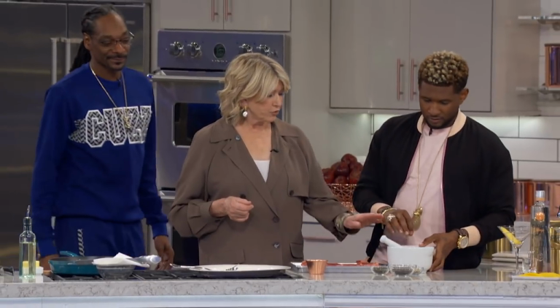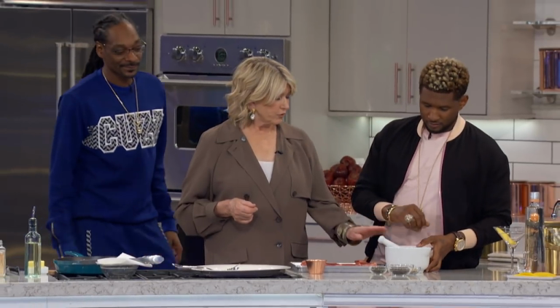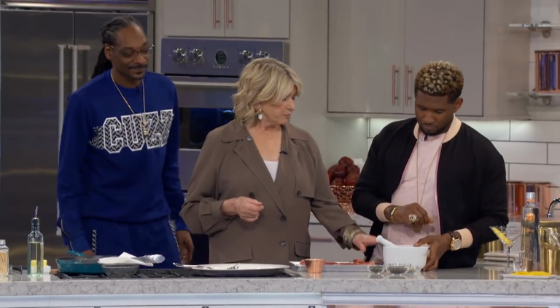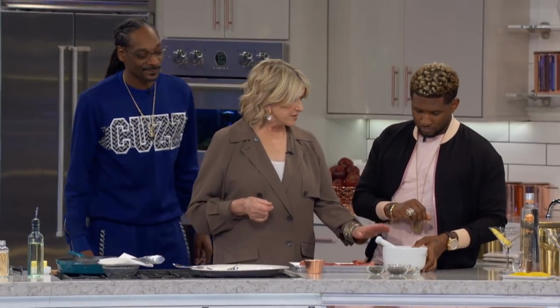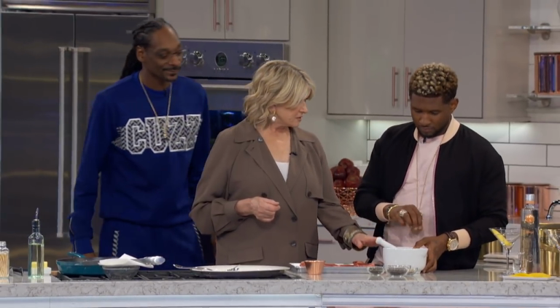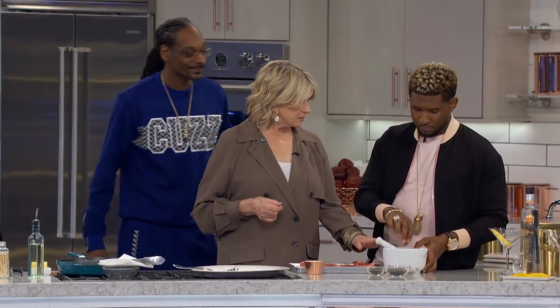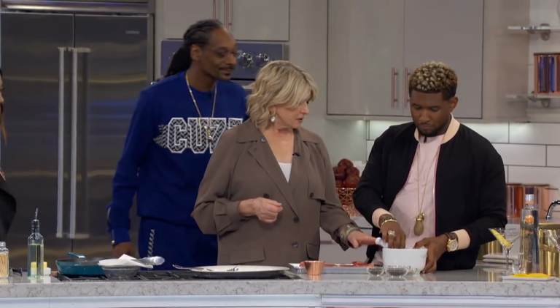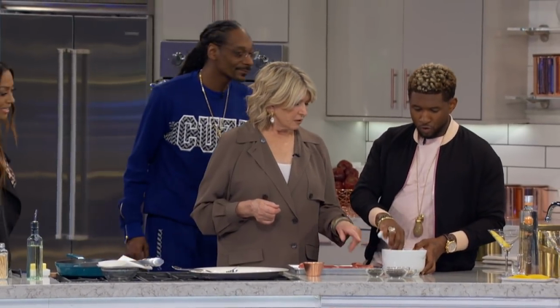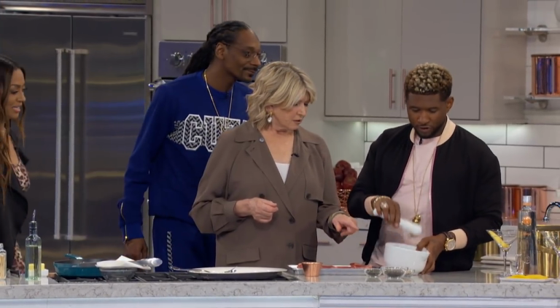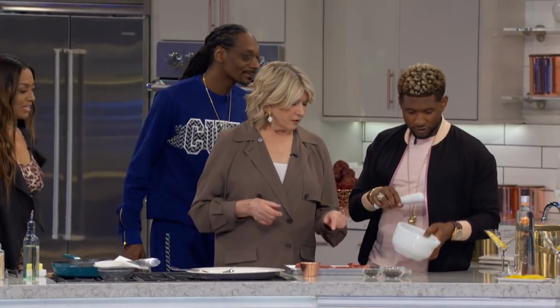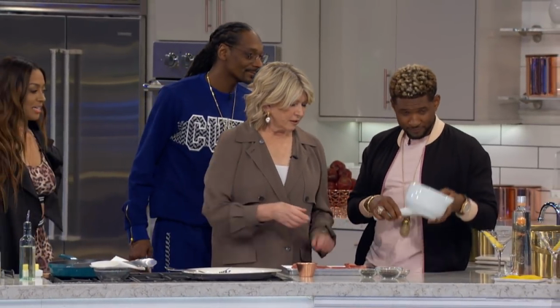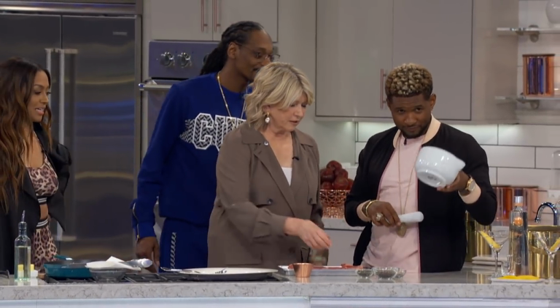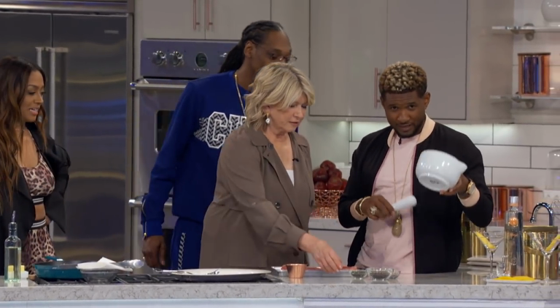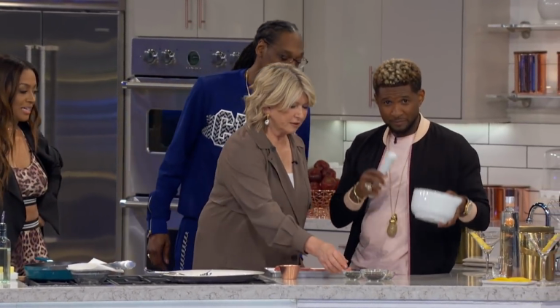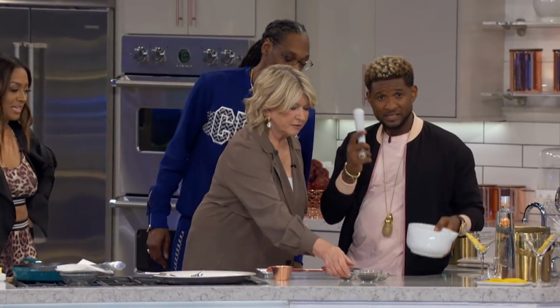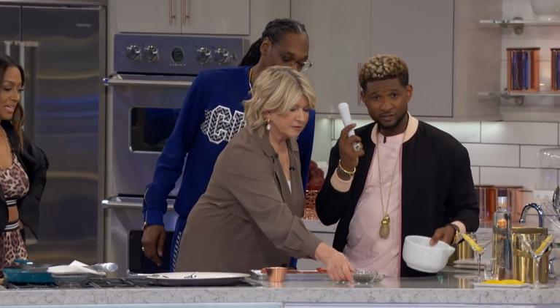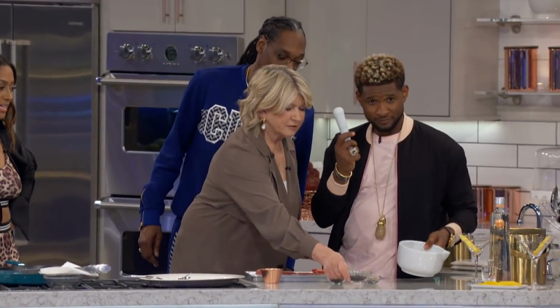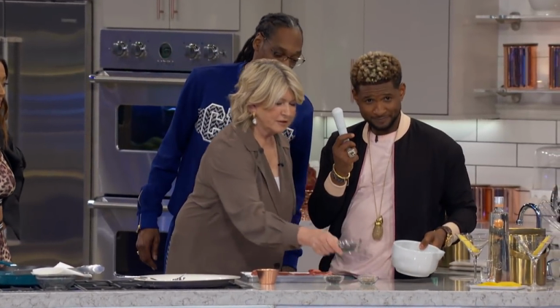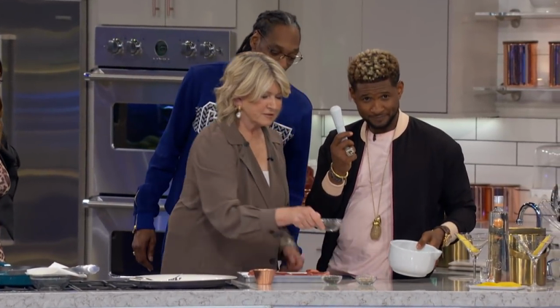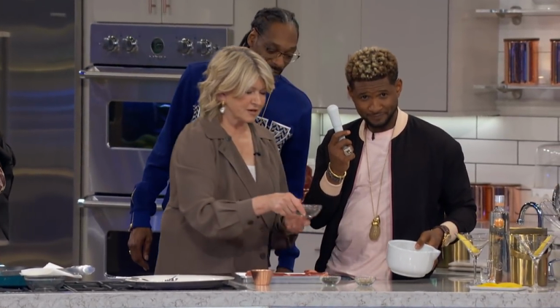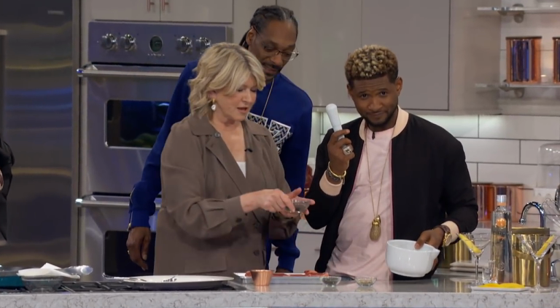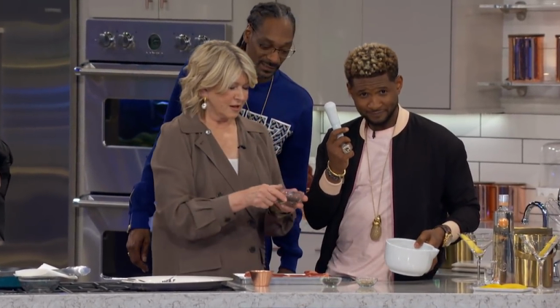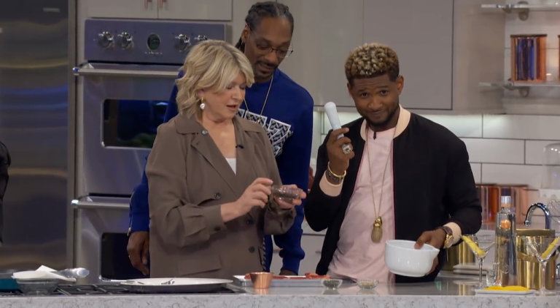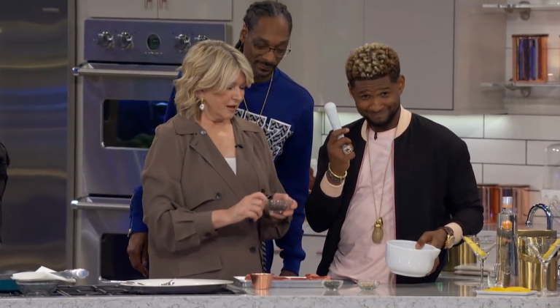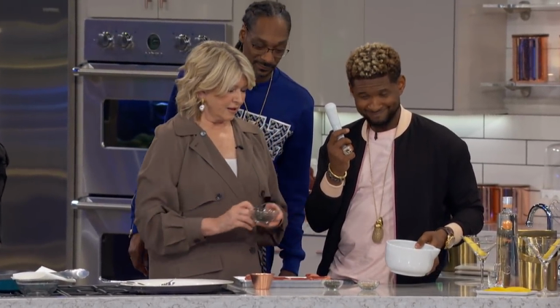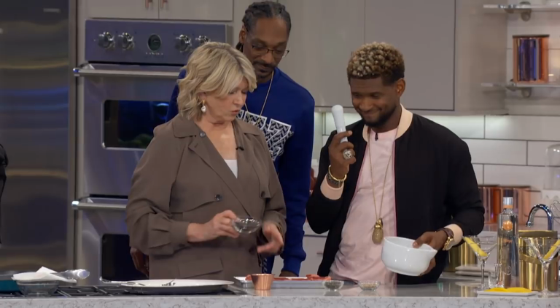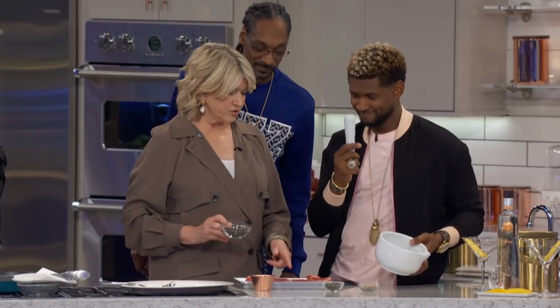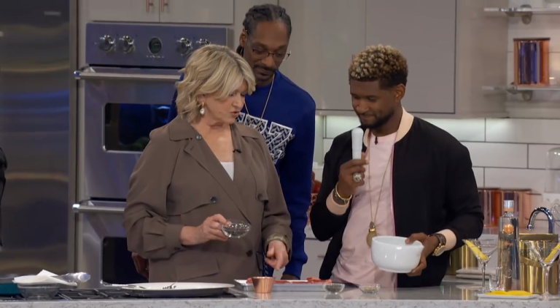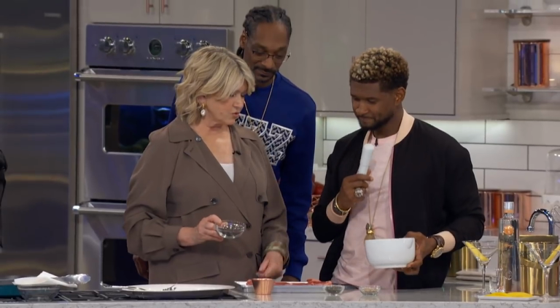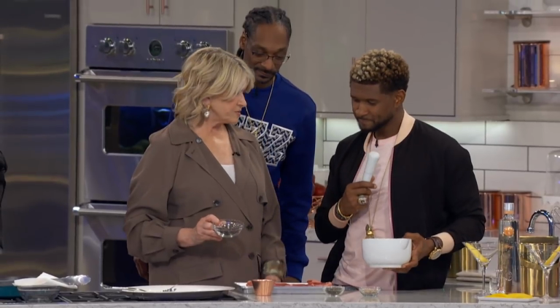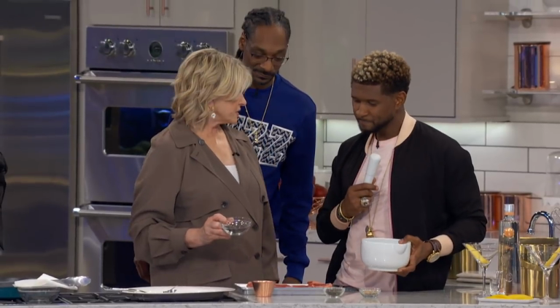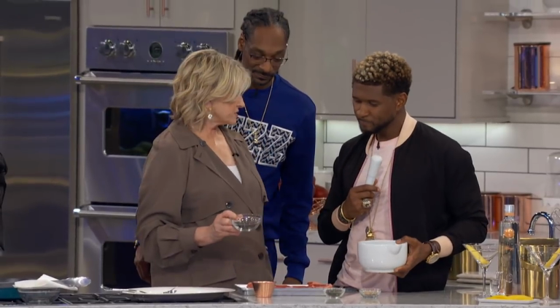Mortar and pestle. And what kind of meat is that? Oh, these are strip steaks.